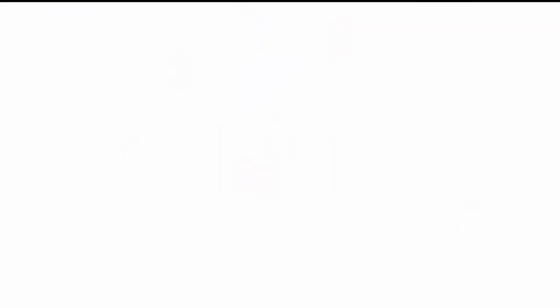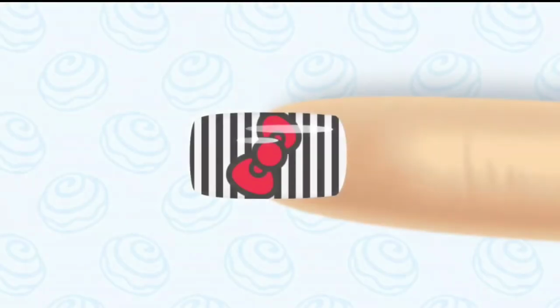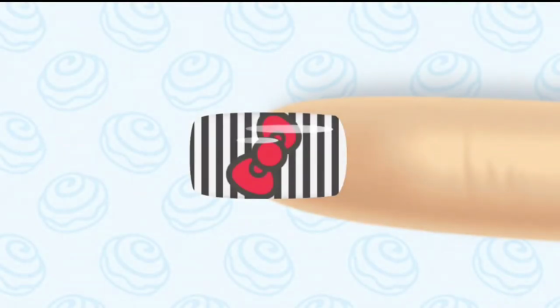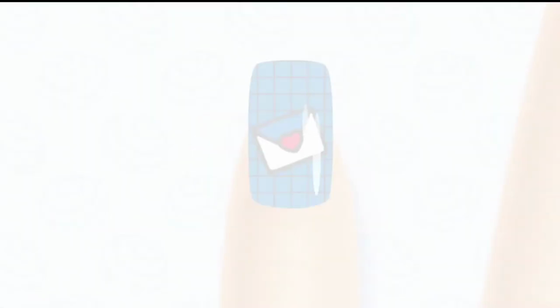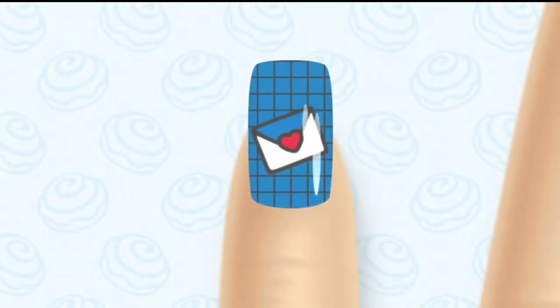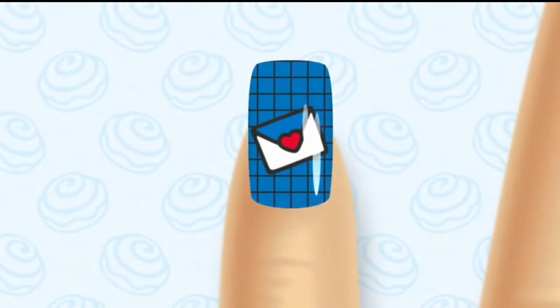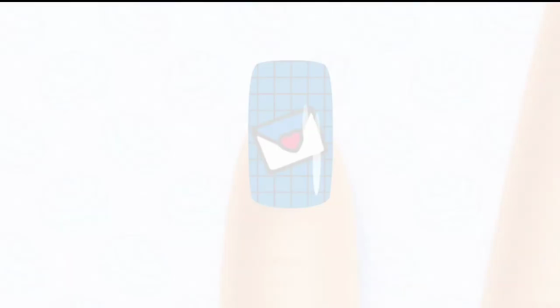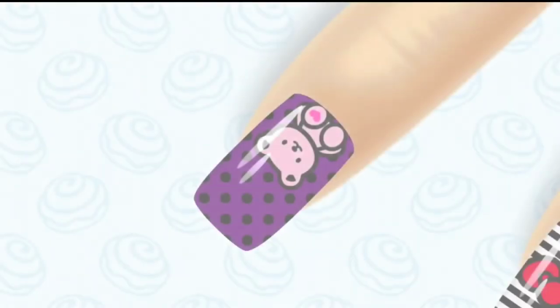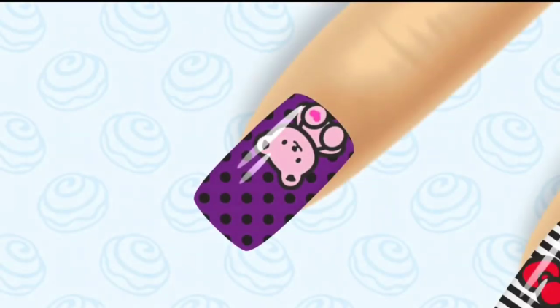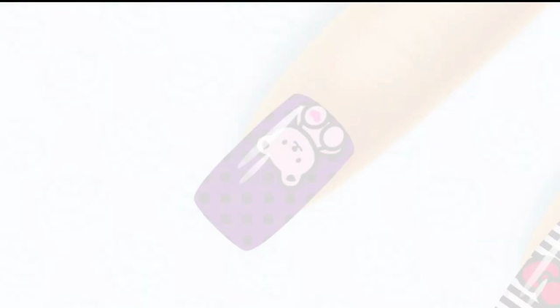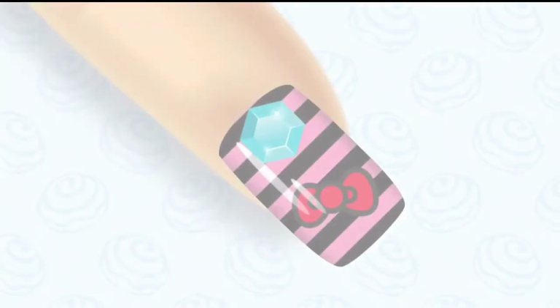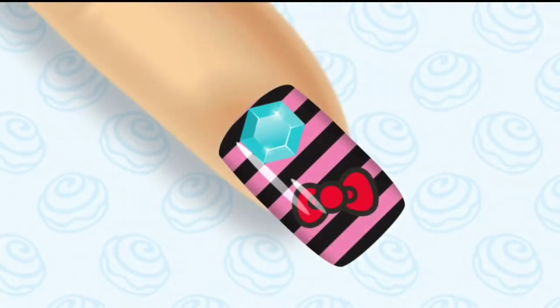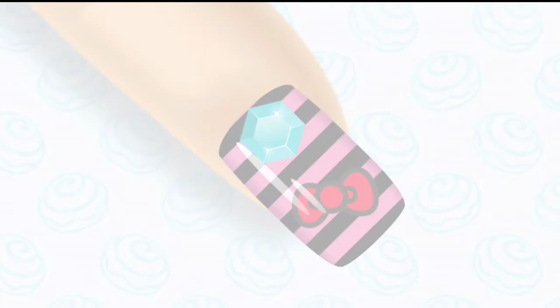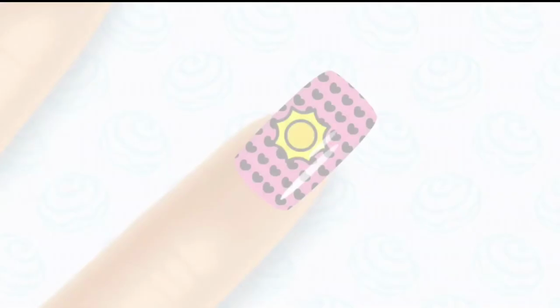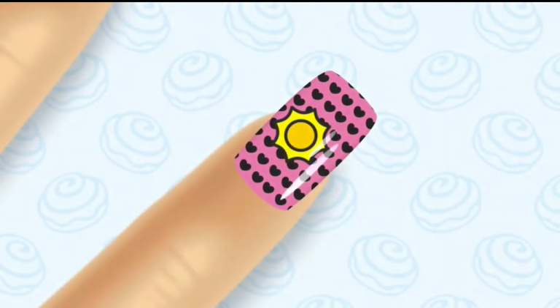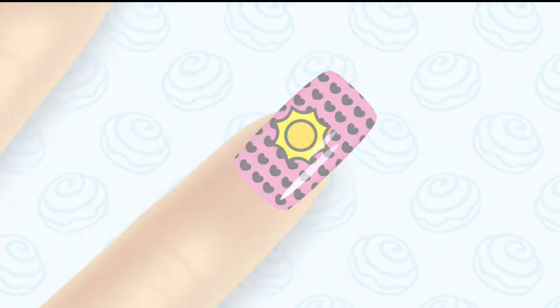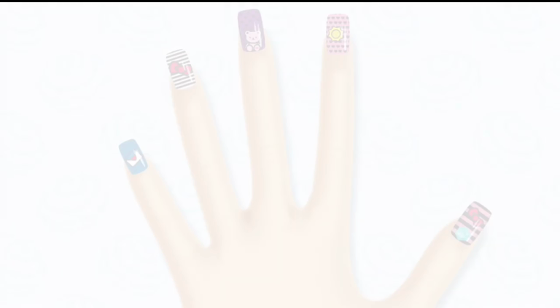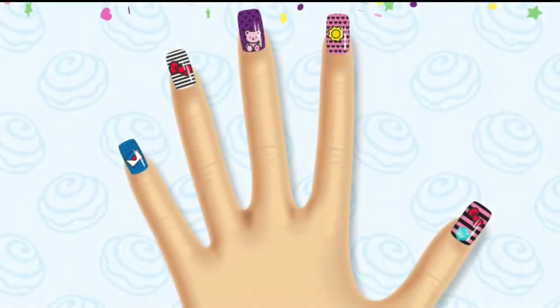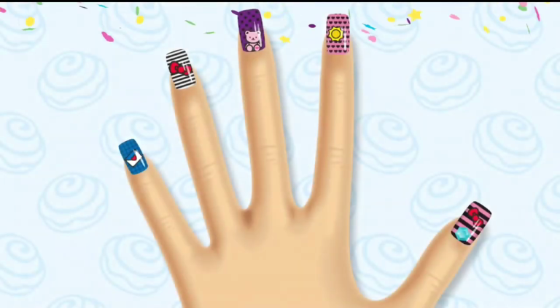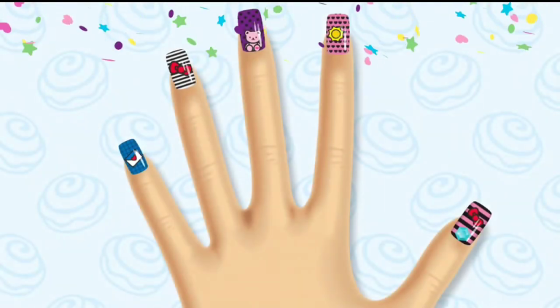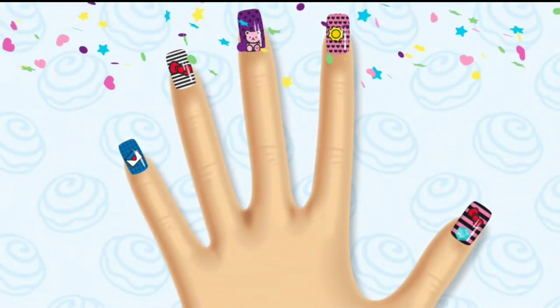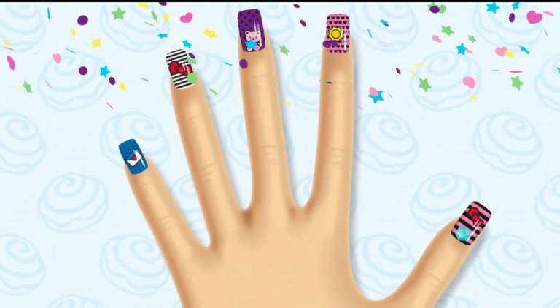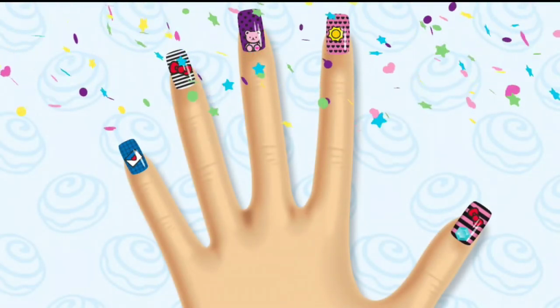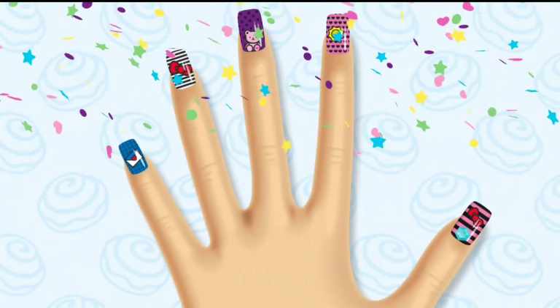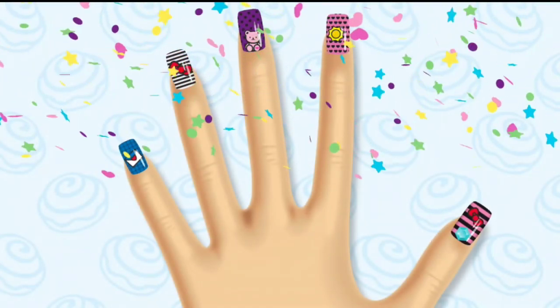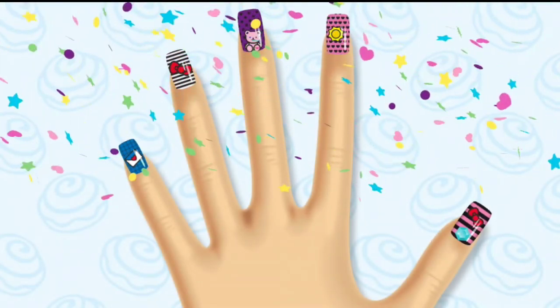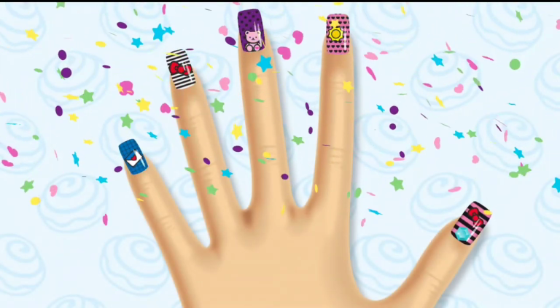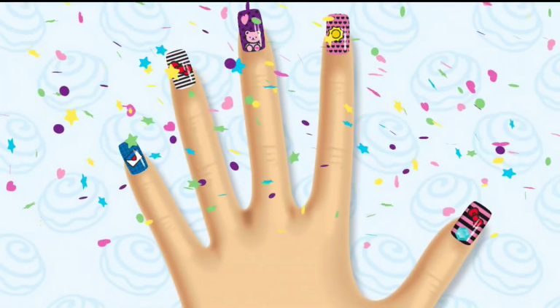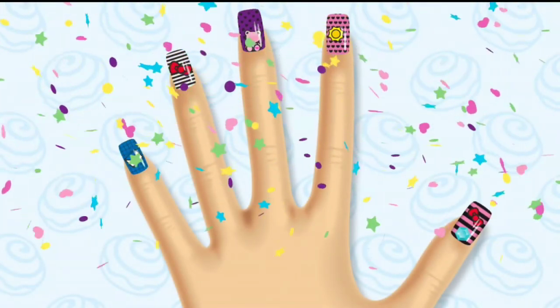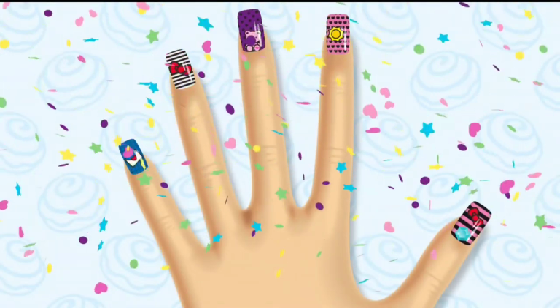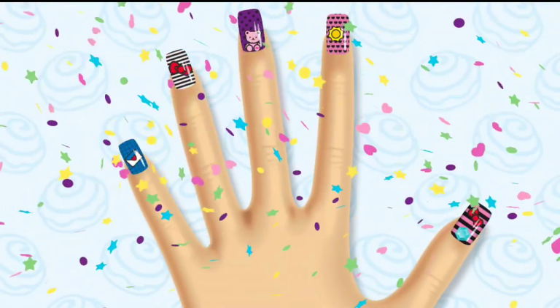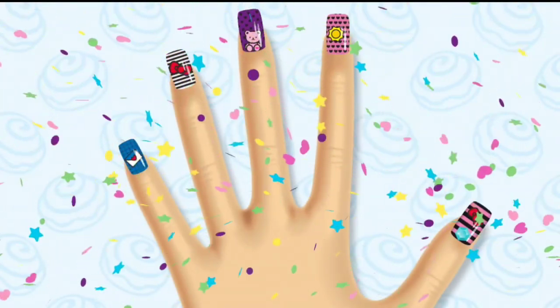That's a super cute look! You can check out your design in the album. See you there!